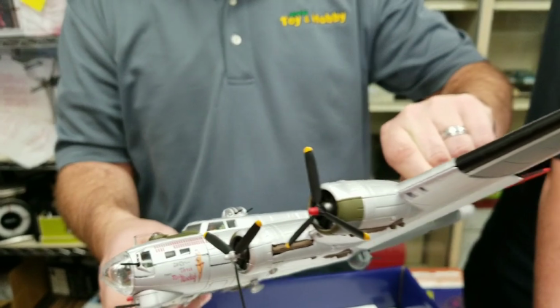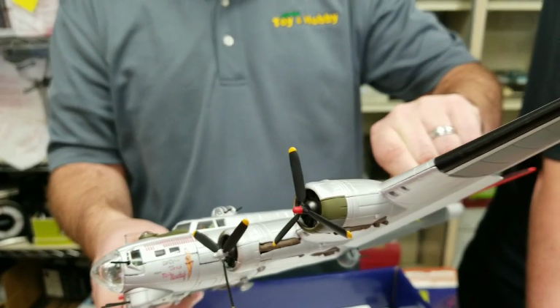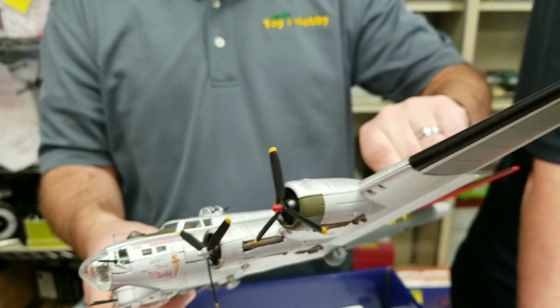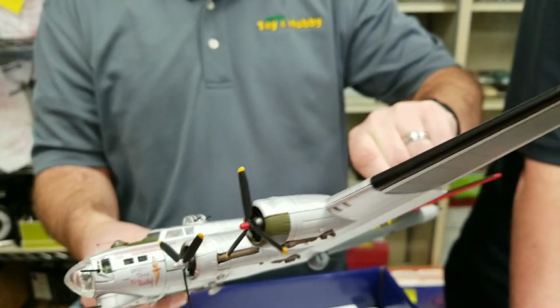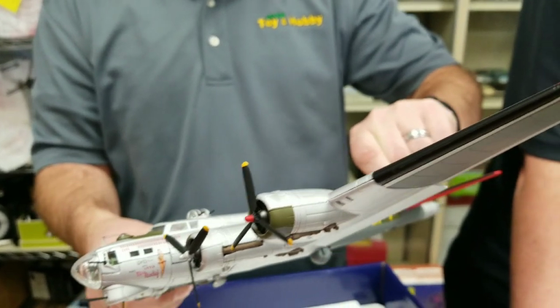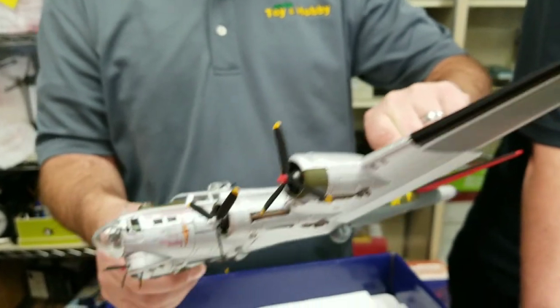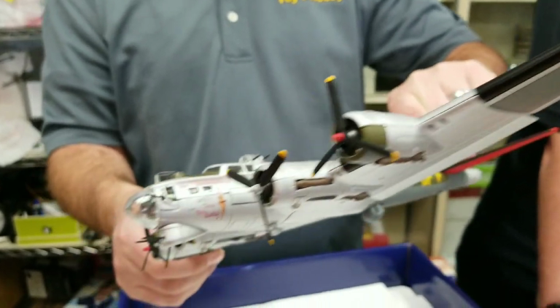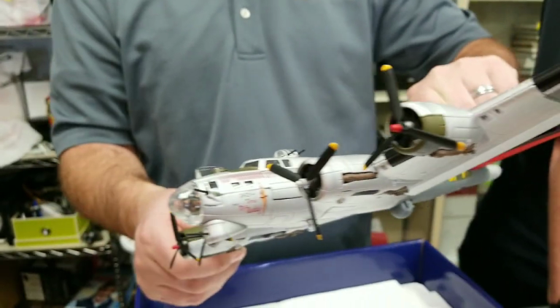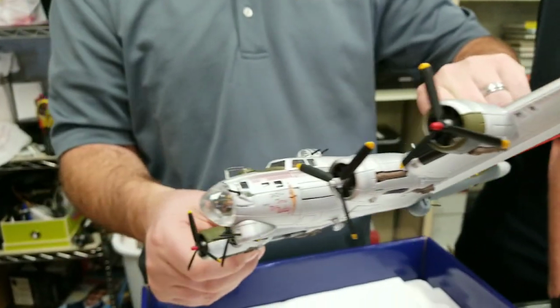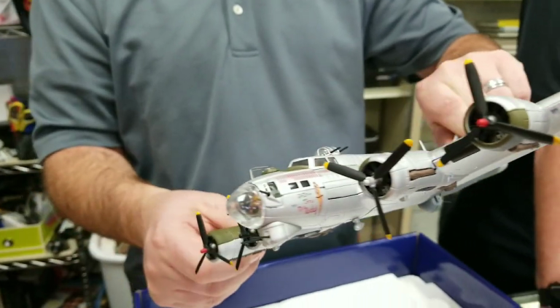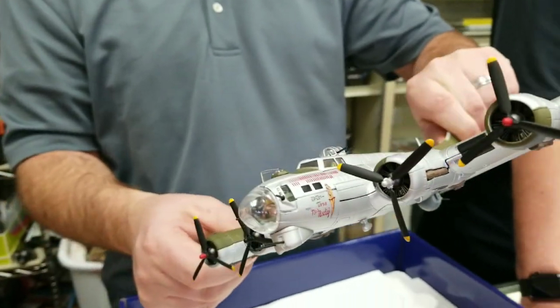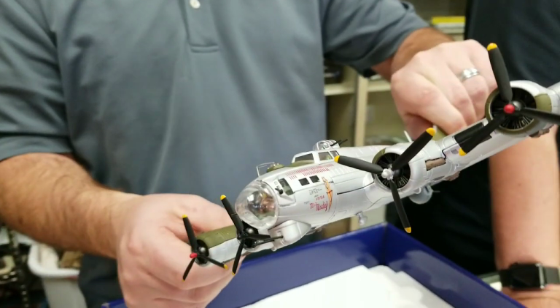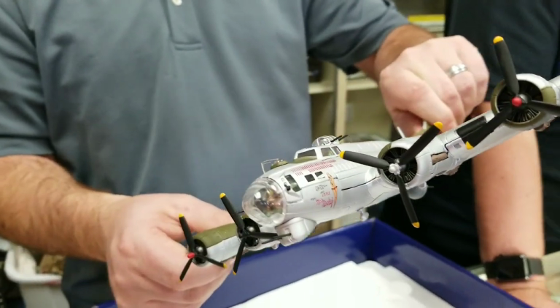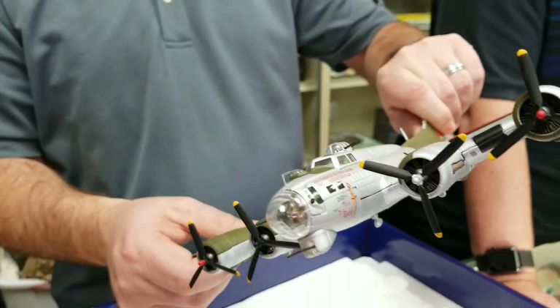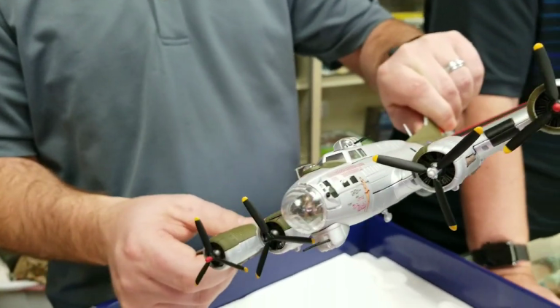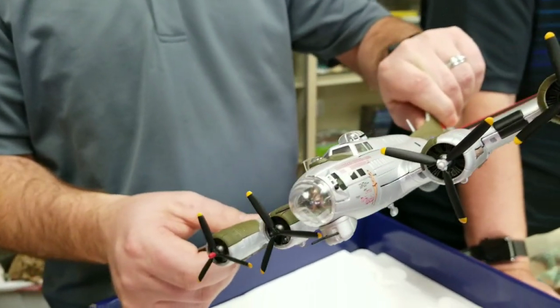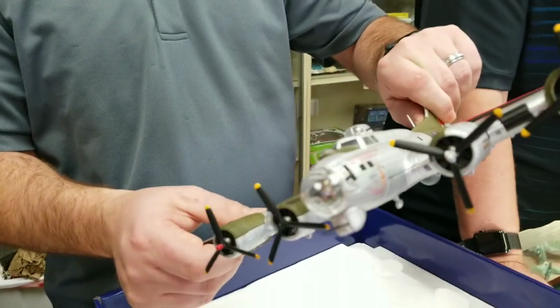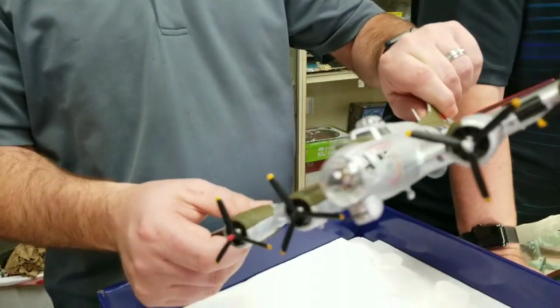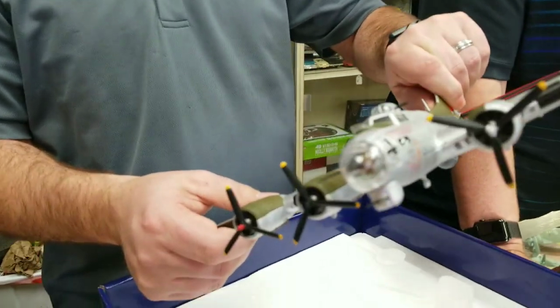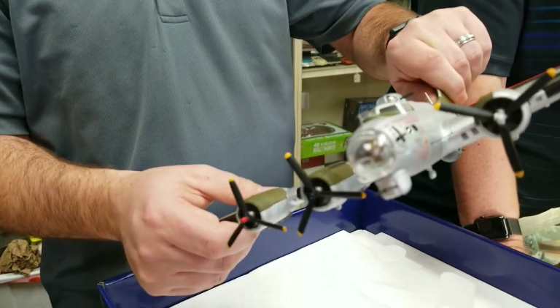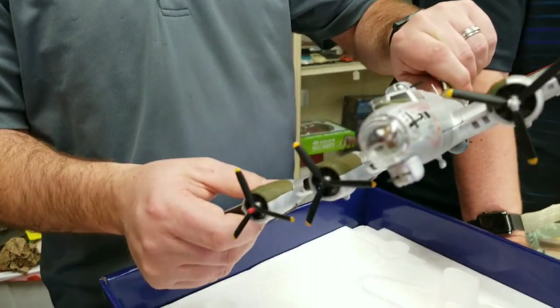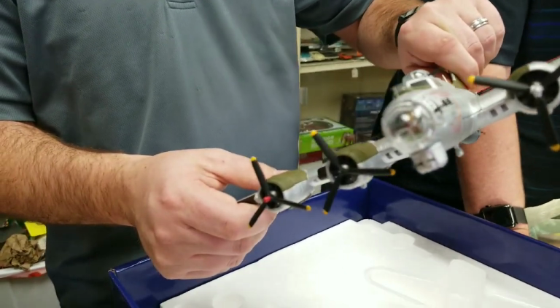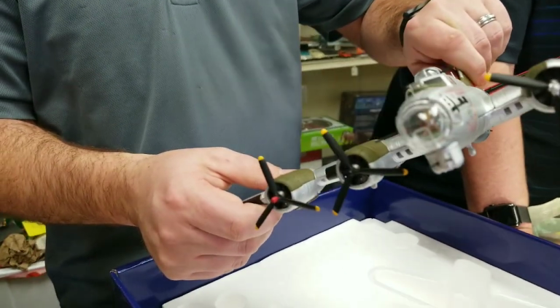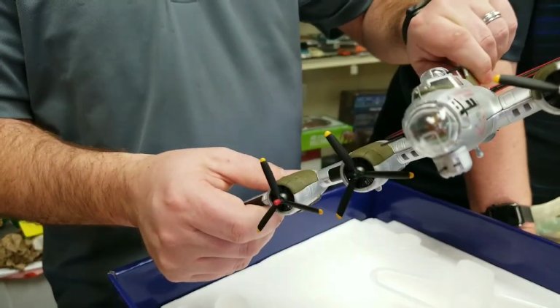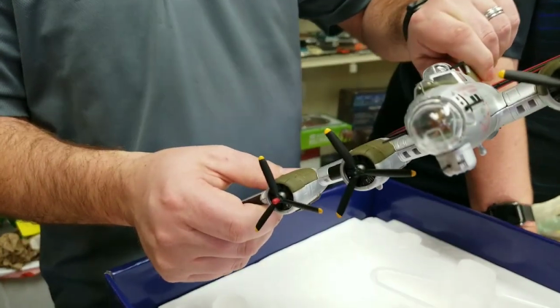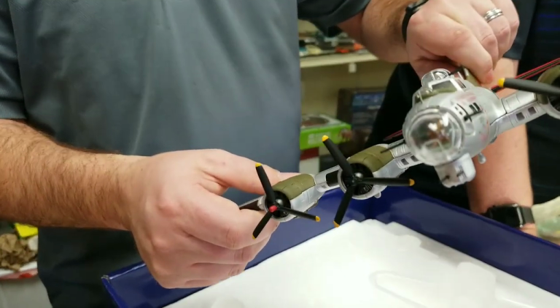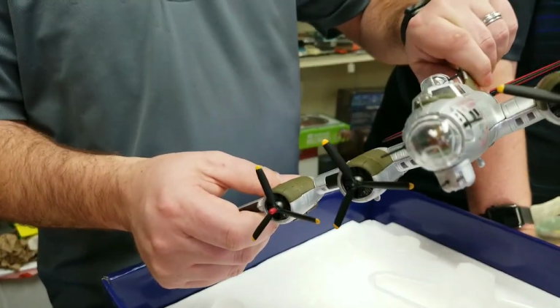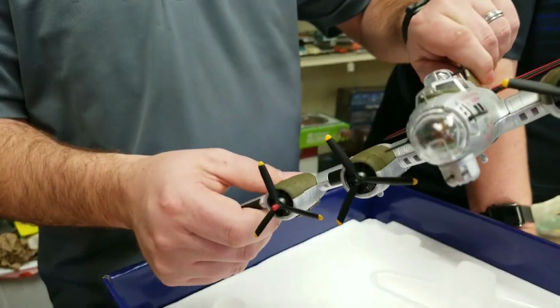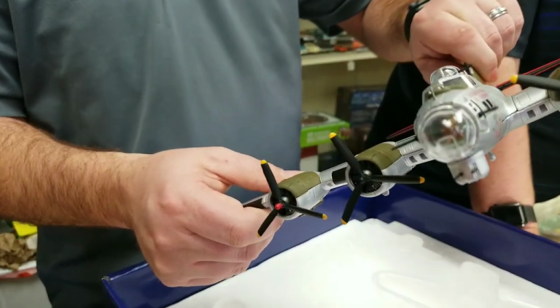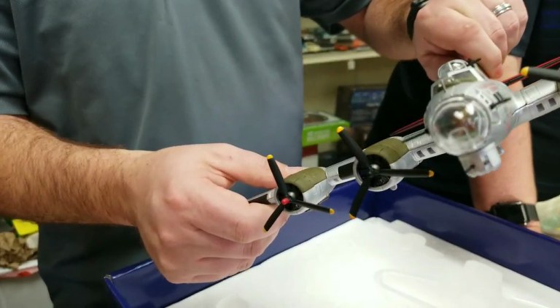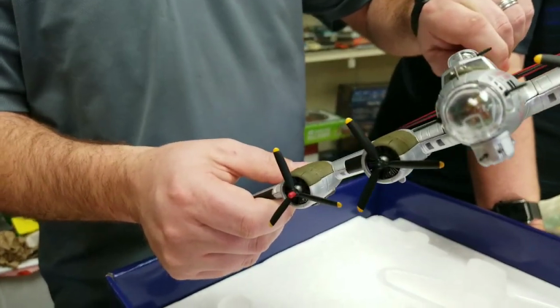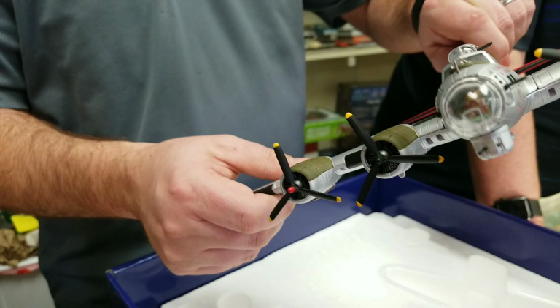Now this is real similar to the one that we flew in too. Modest Maiden. Yeah. That's cool. Comes with this stand here.